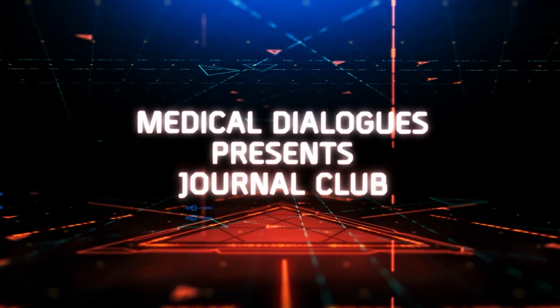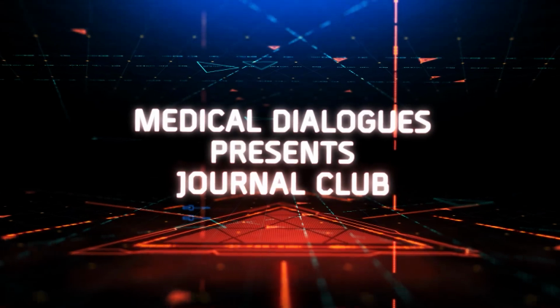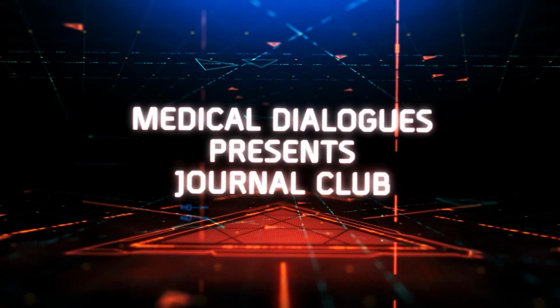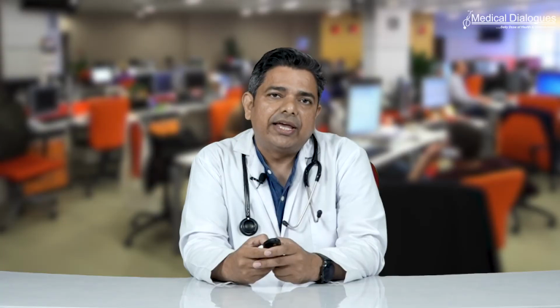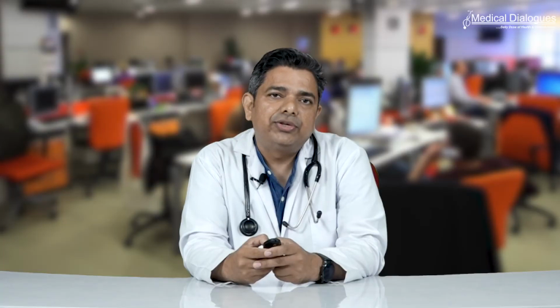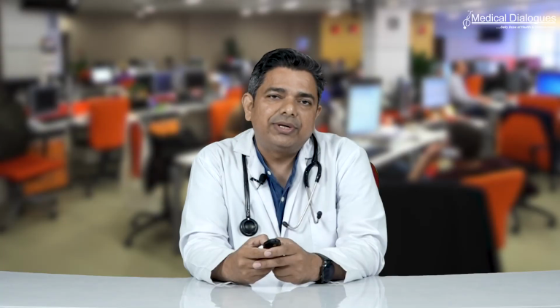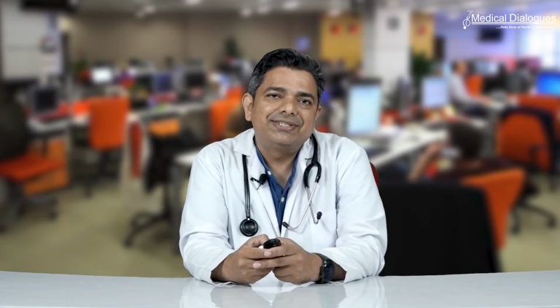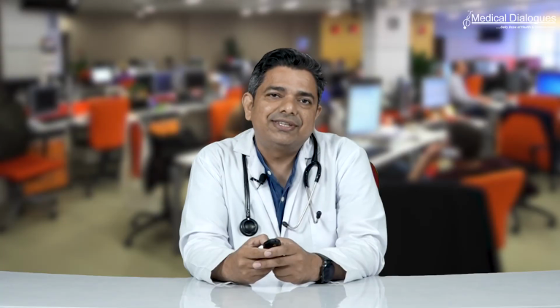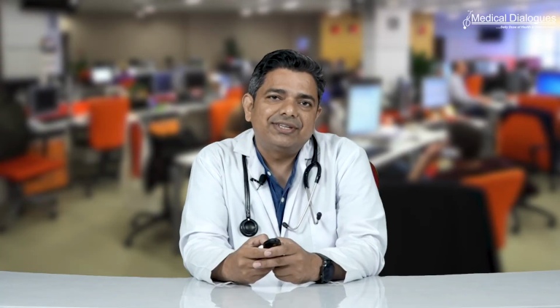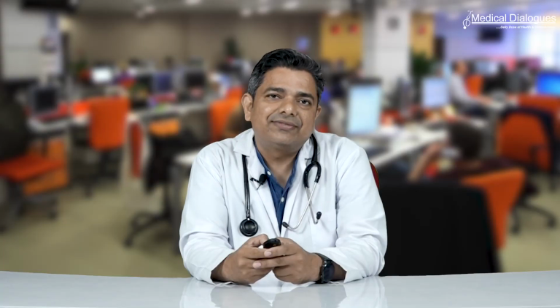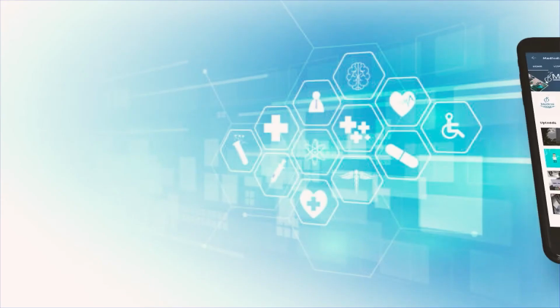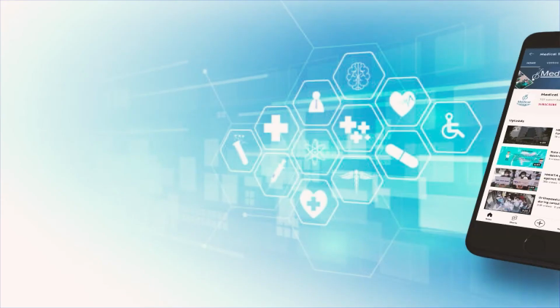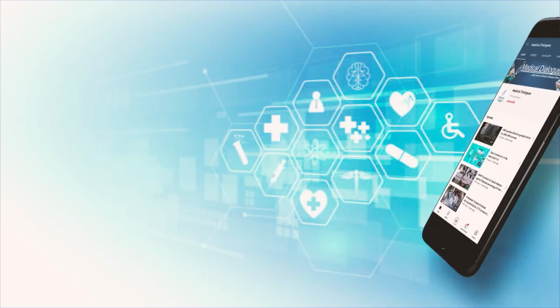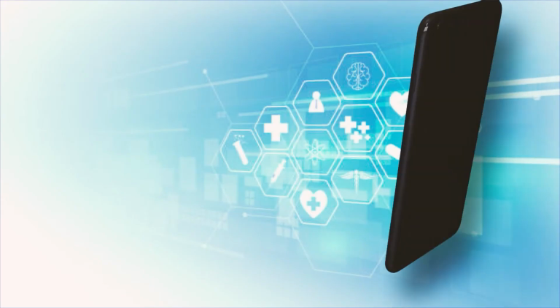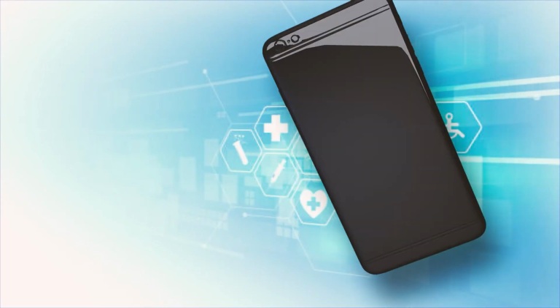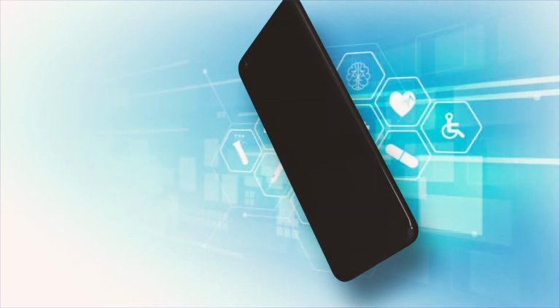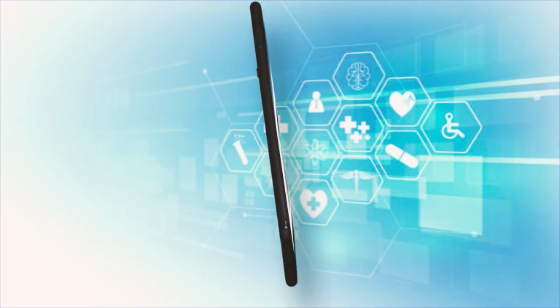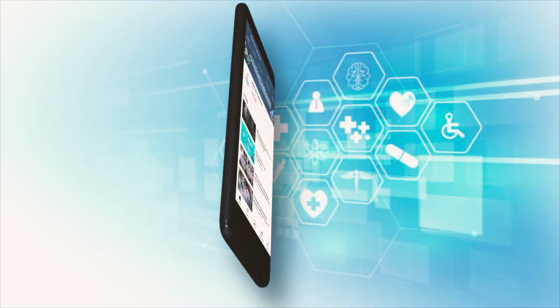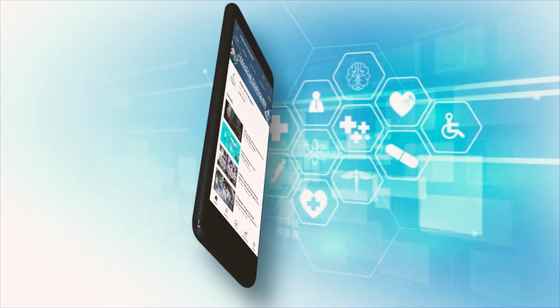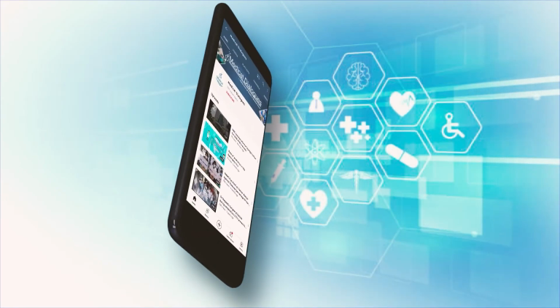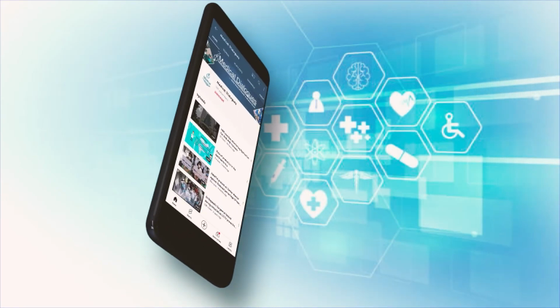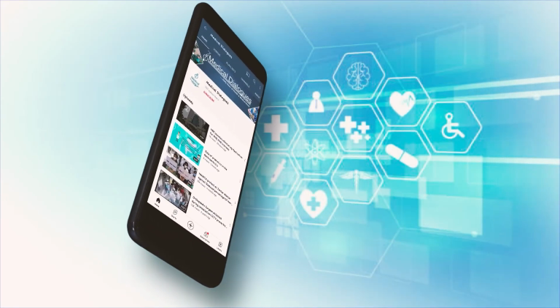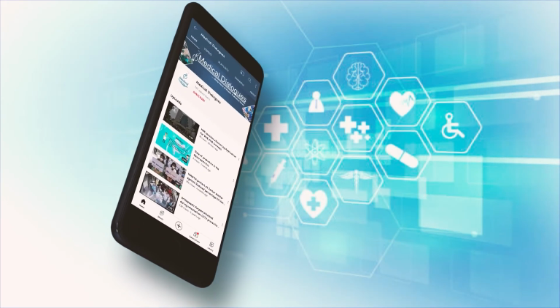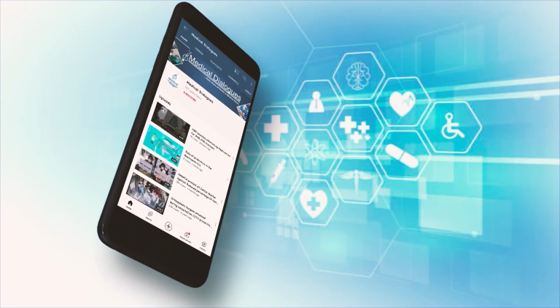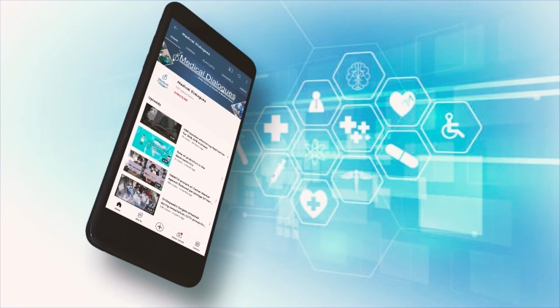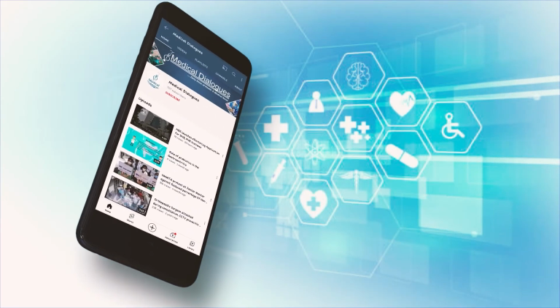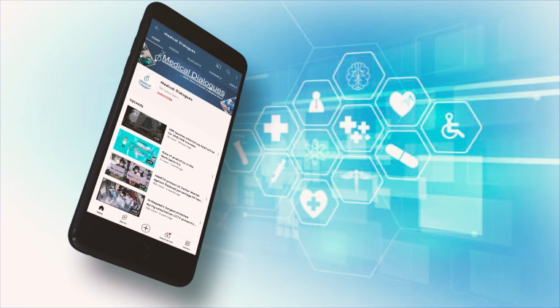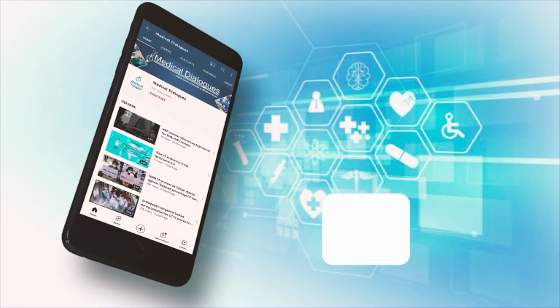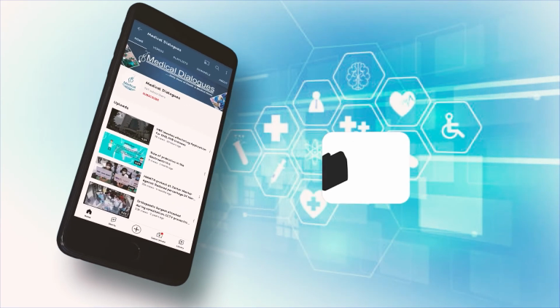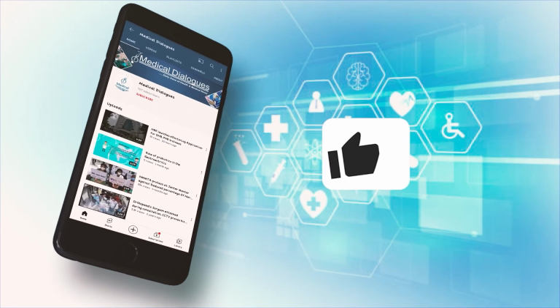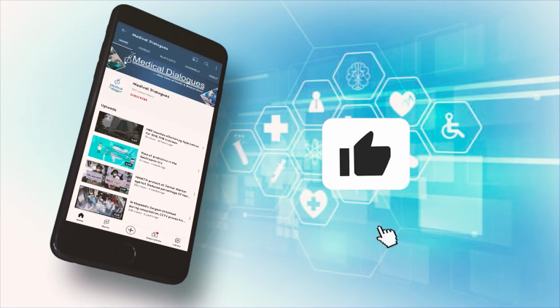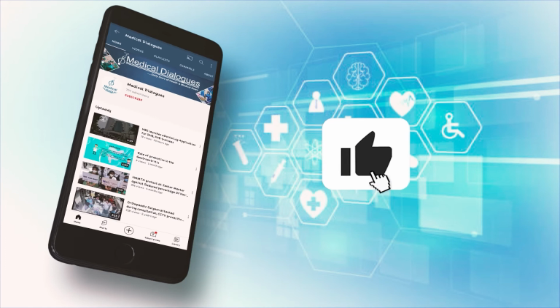Thank you and stay safe. Never miss a medical update from Medical Dialogues.